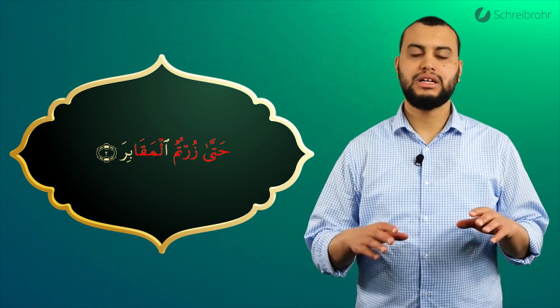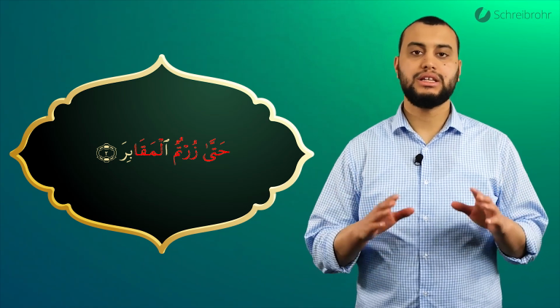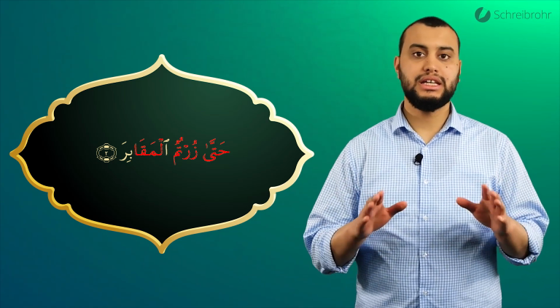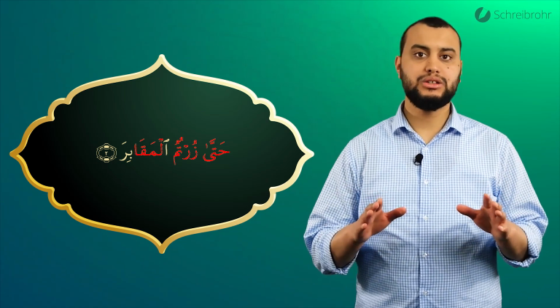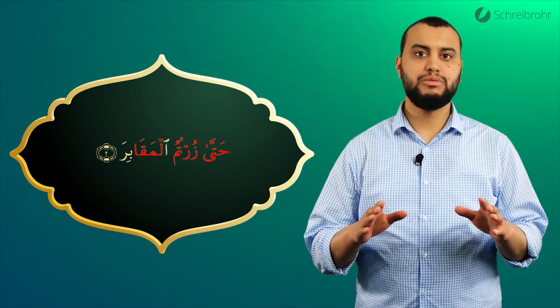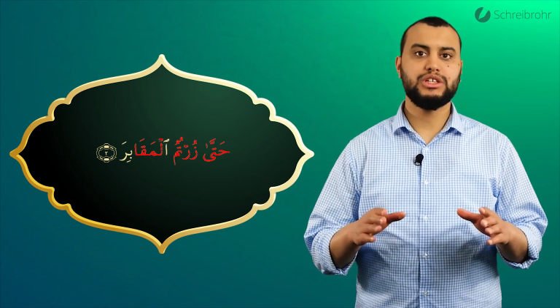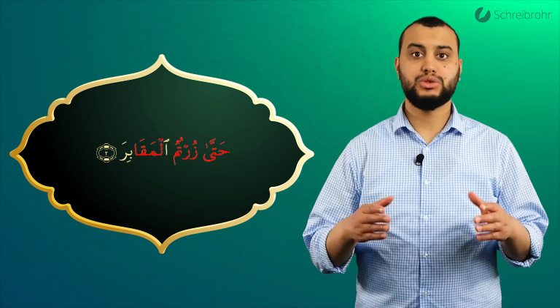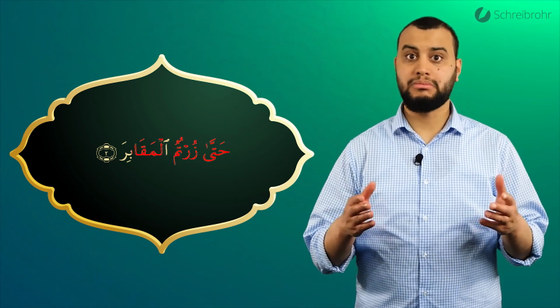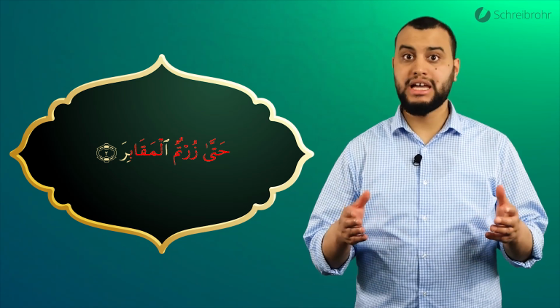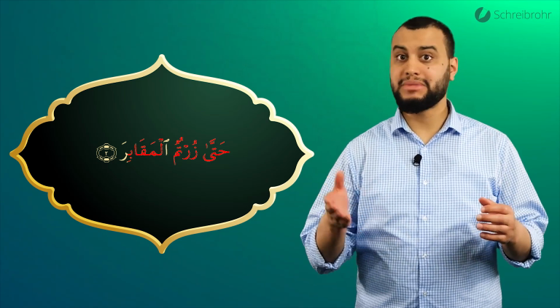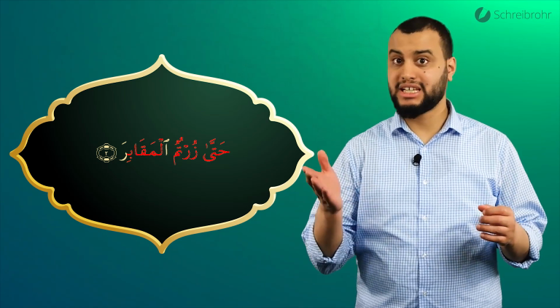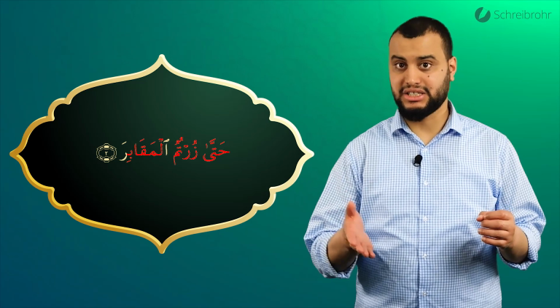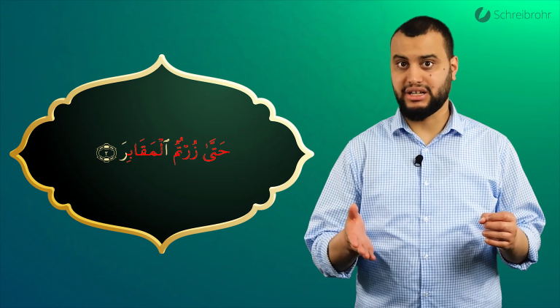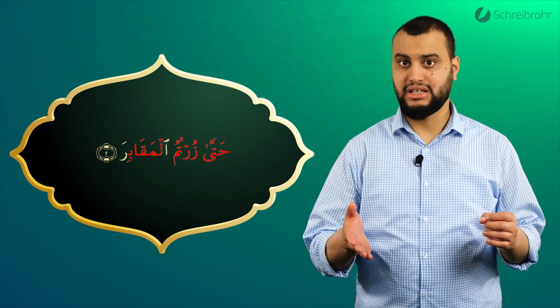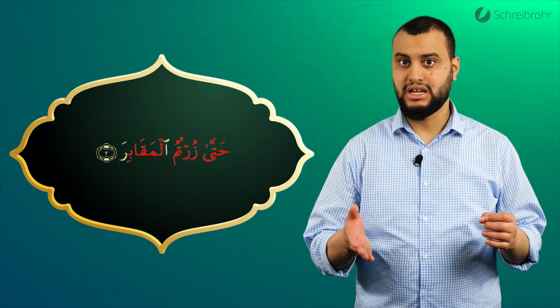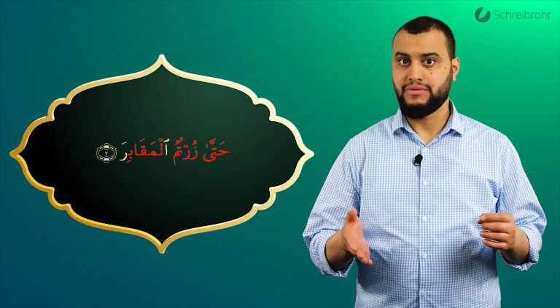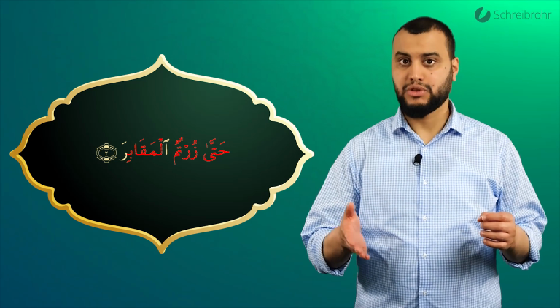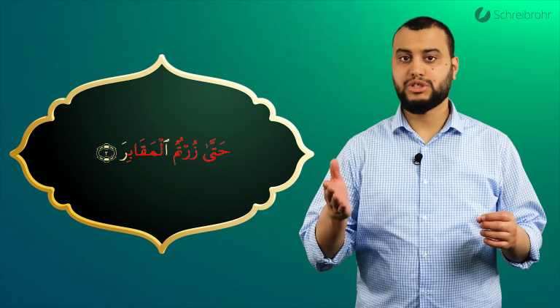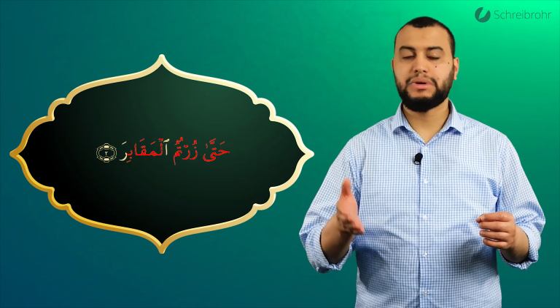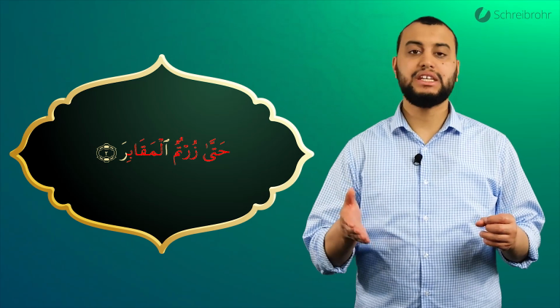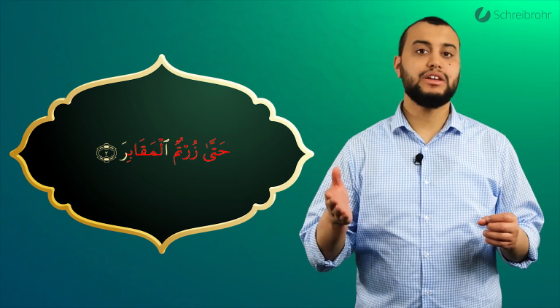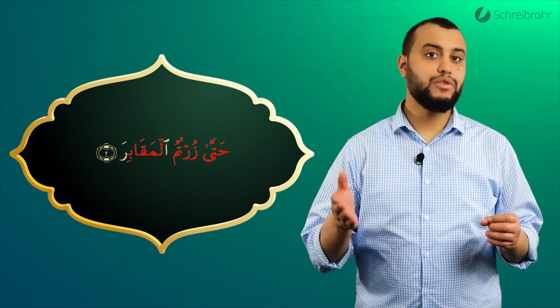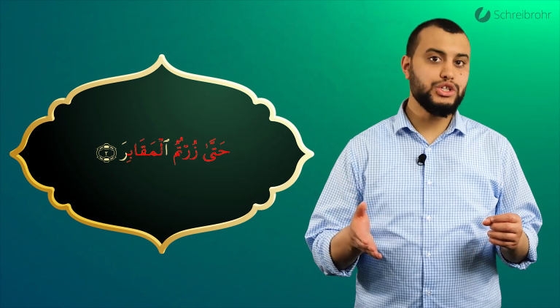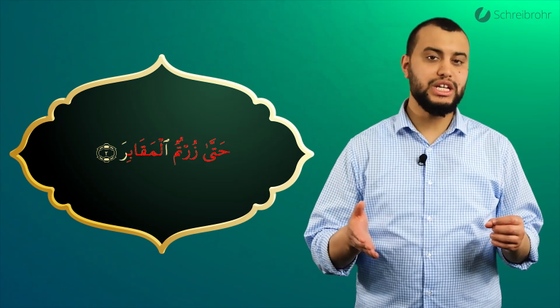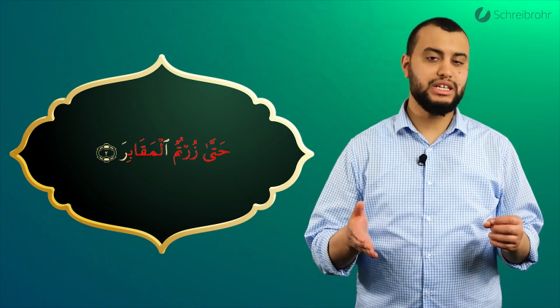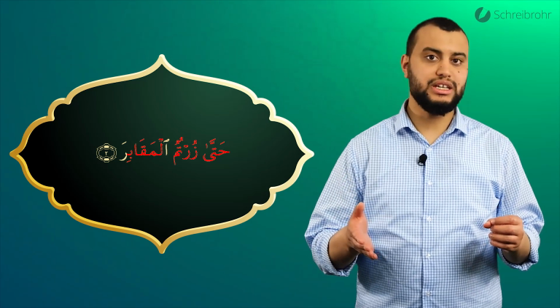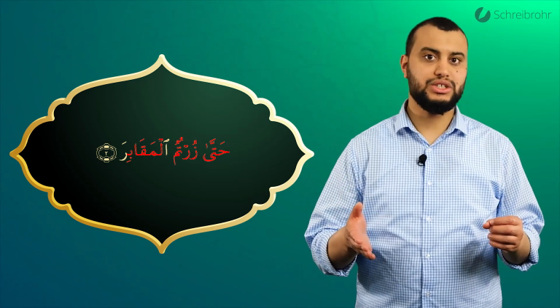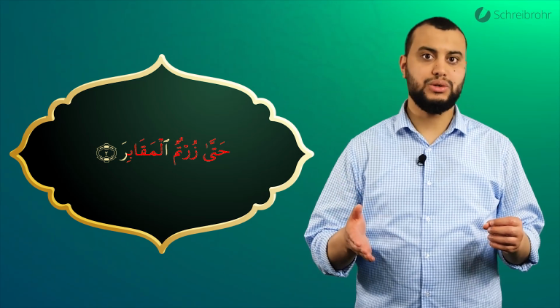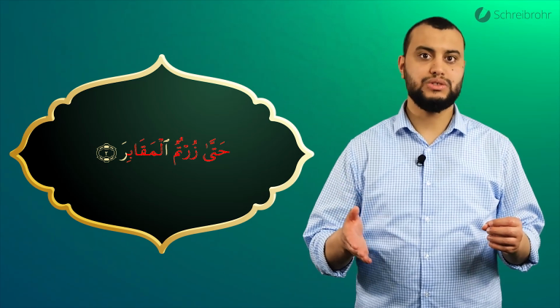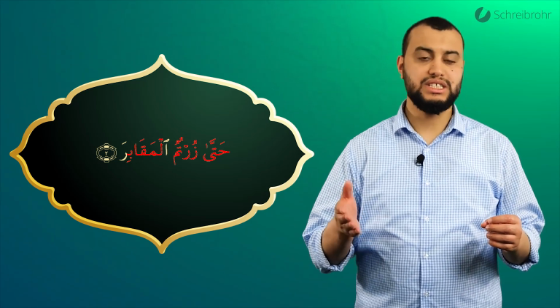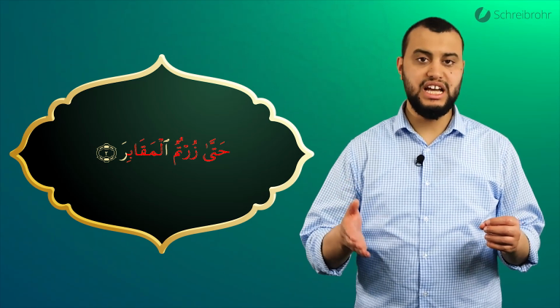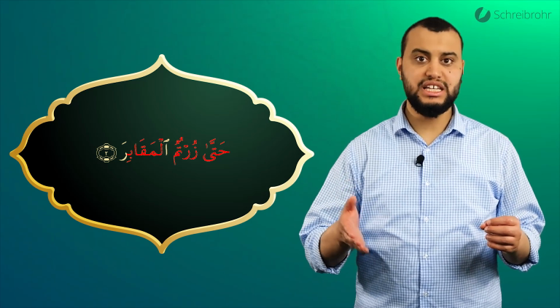Dann kommen wir zum Ba mit Kasra, und wir sprechen eine vollständige Kasra aus.